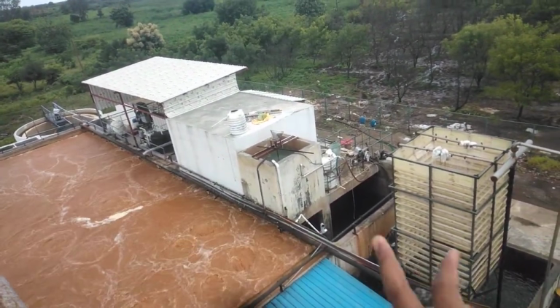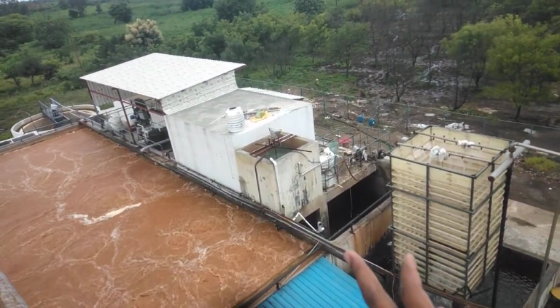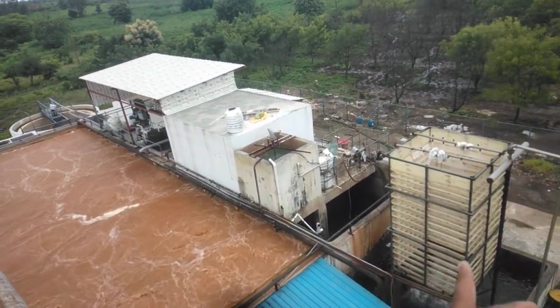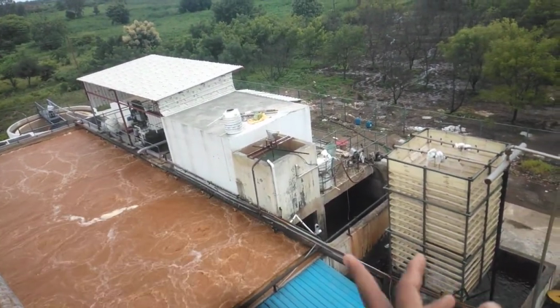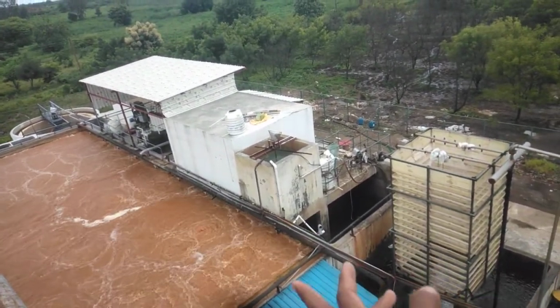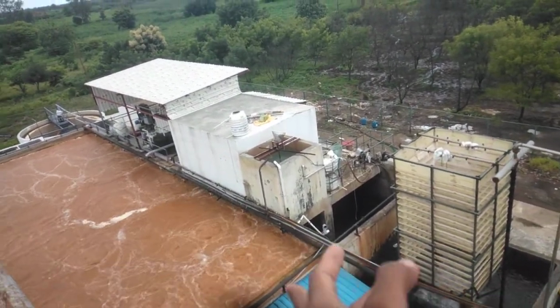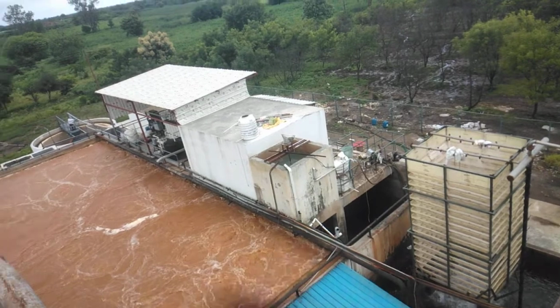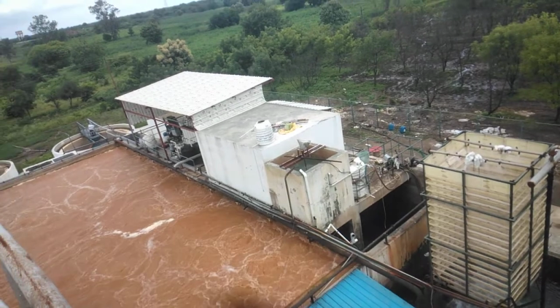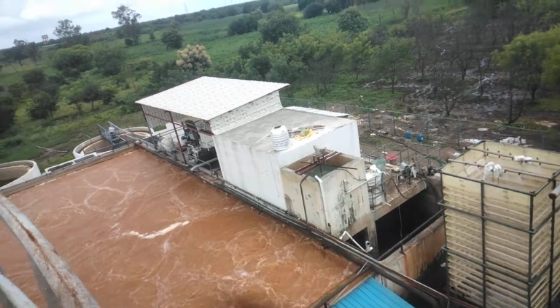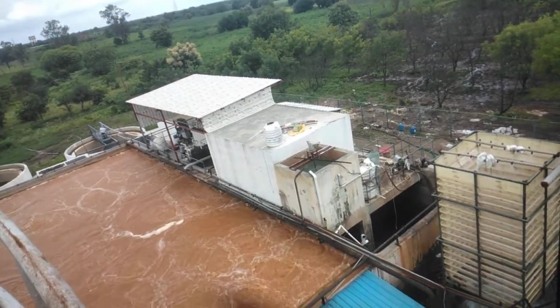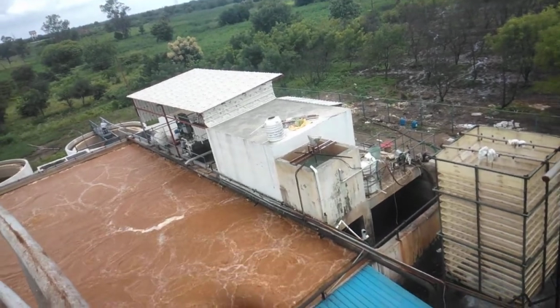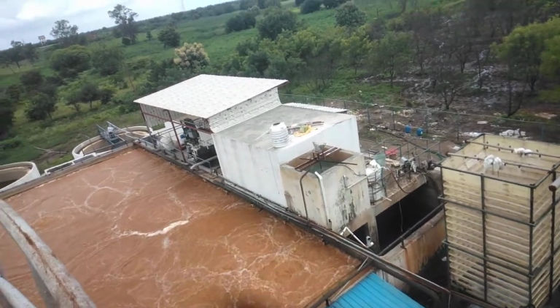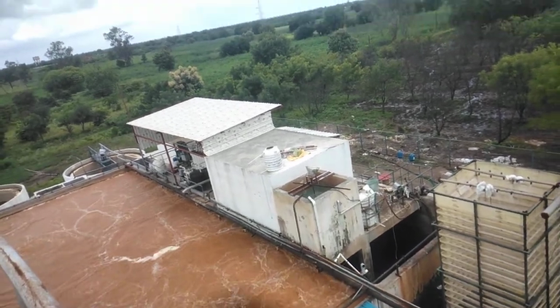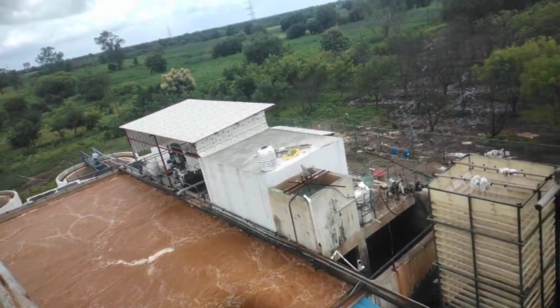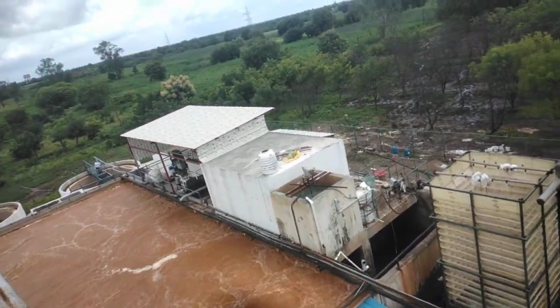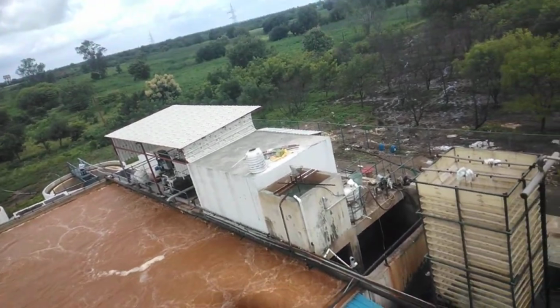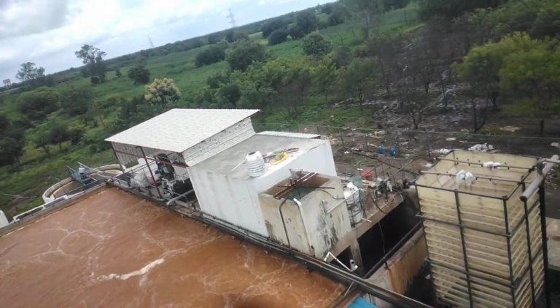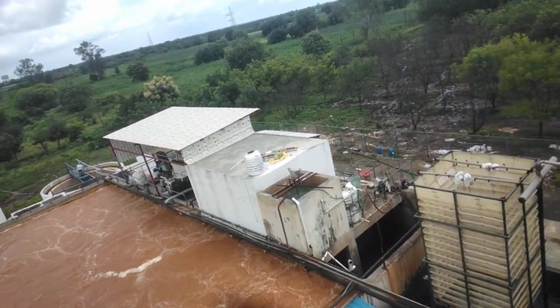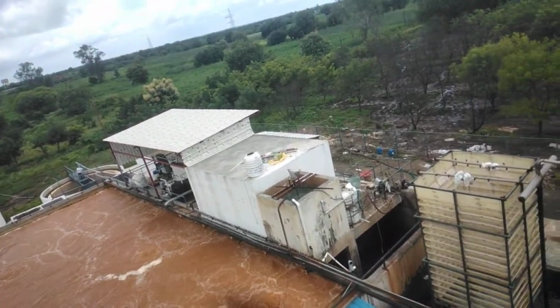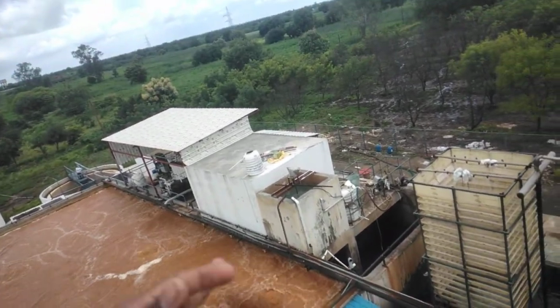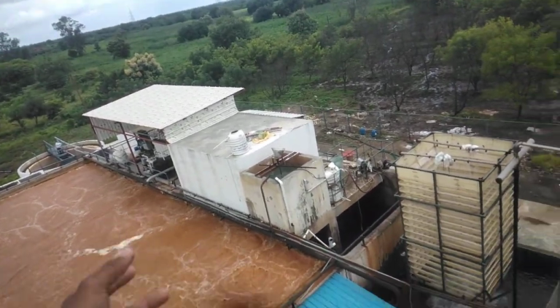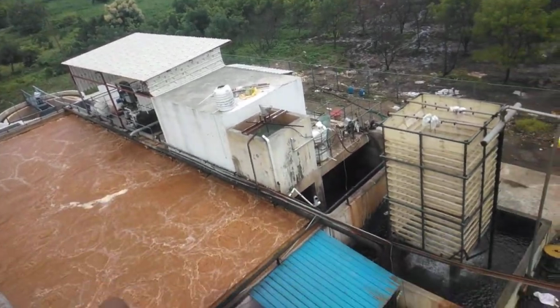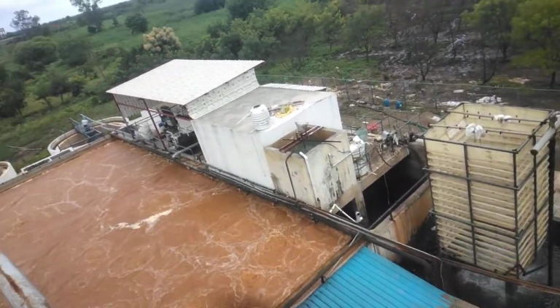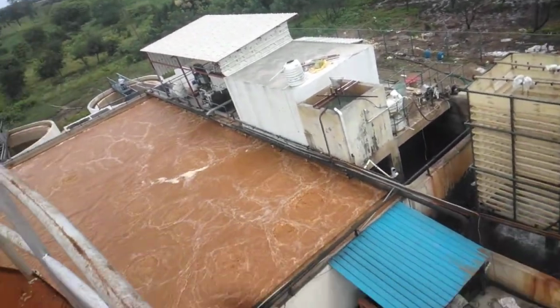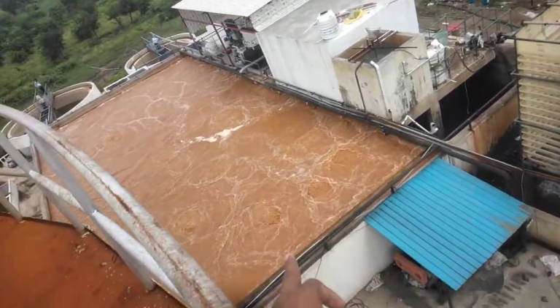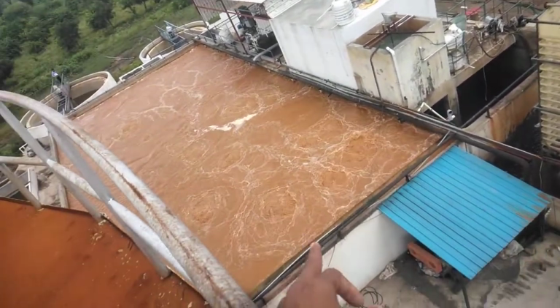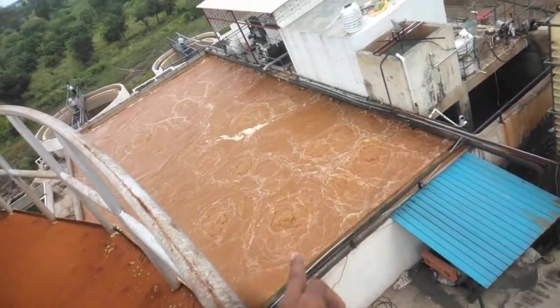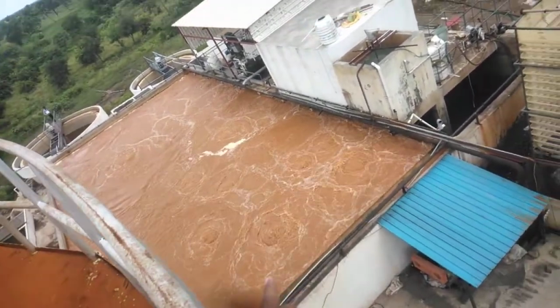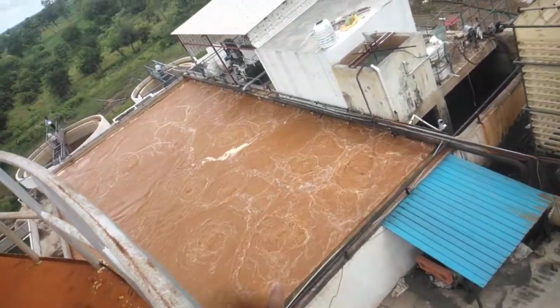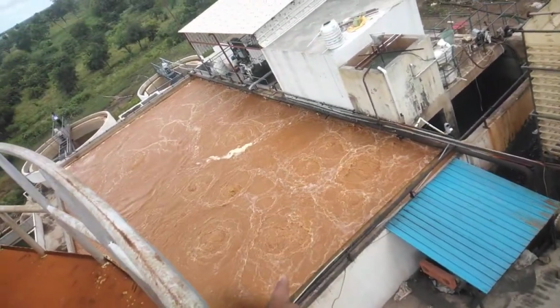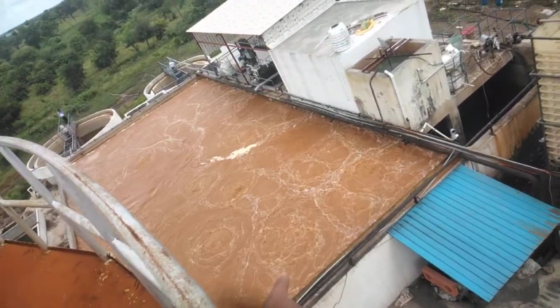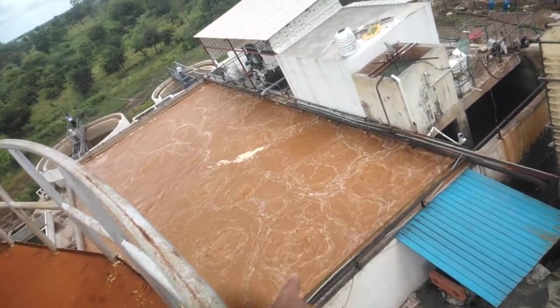This is the digester. What is it? Aeration.